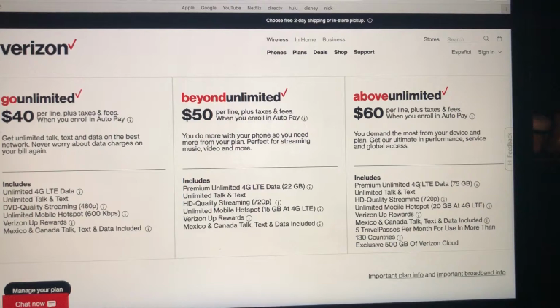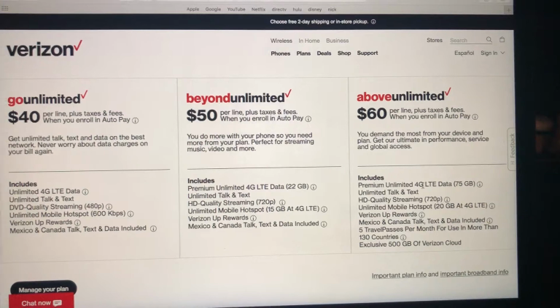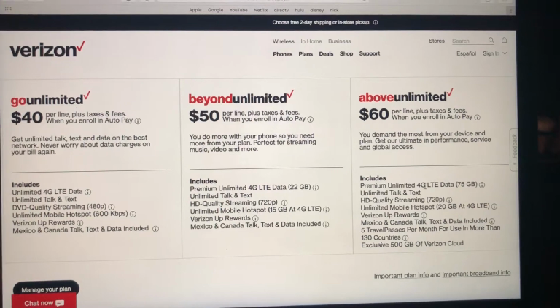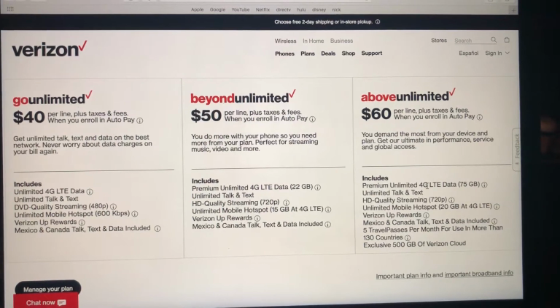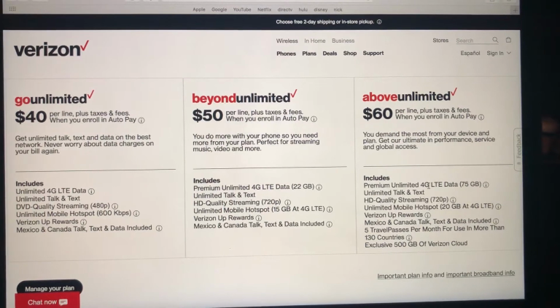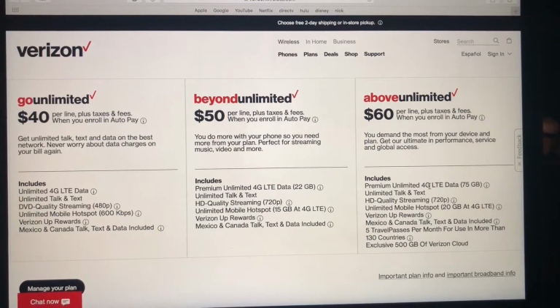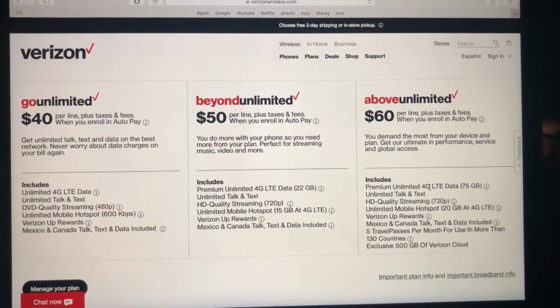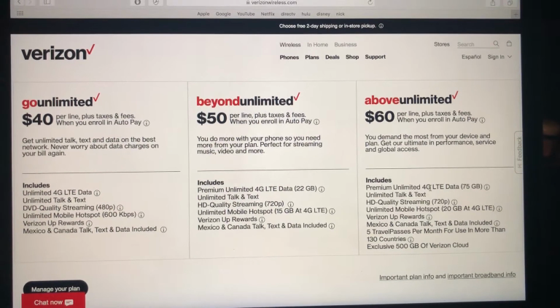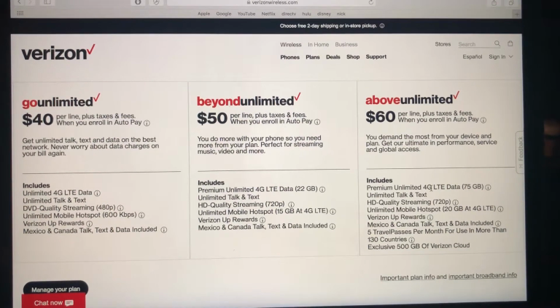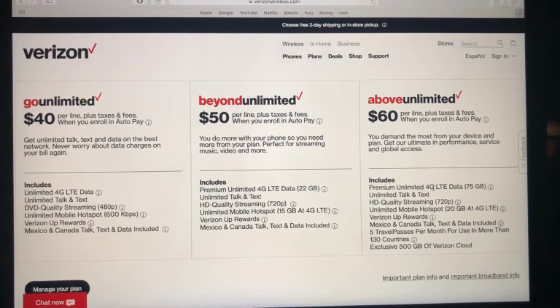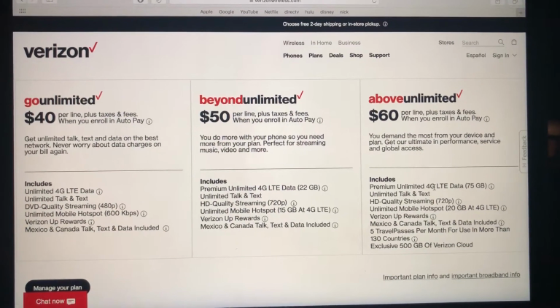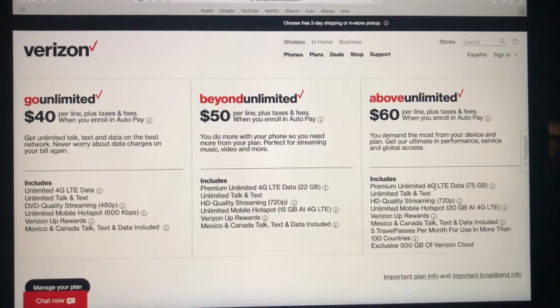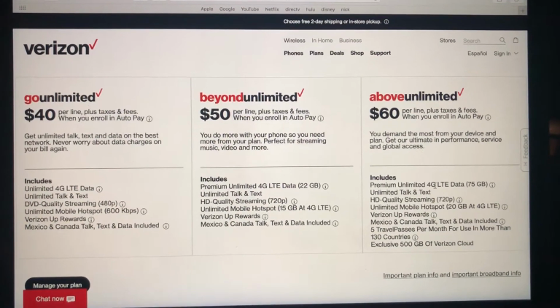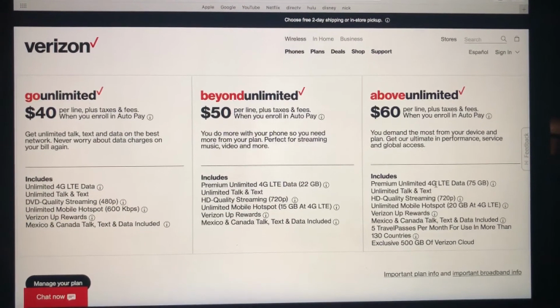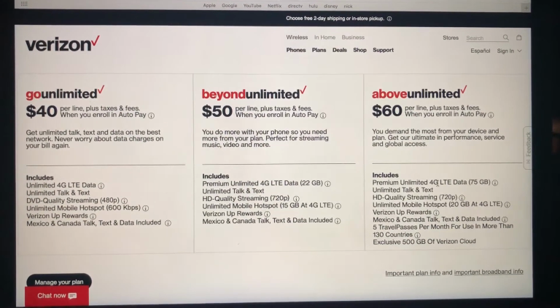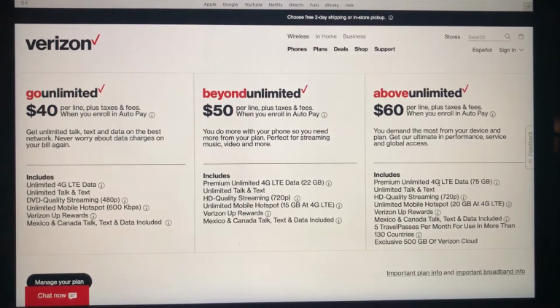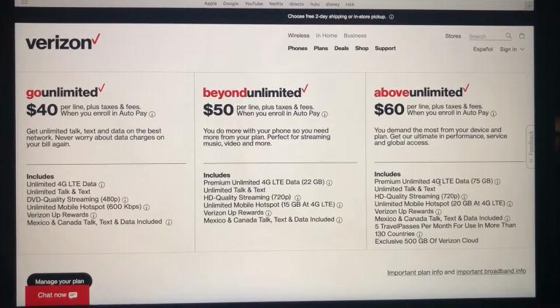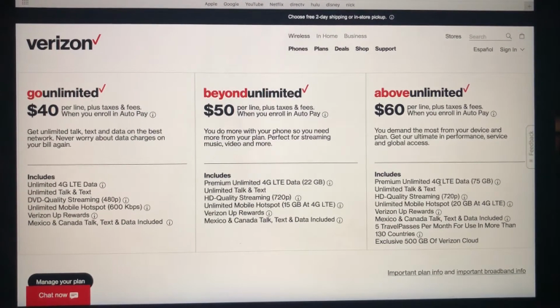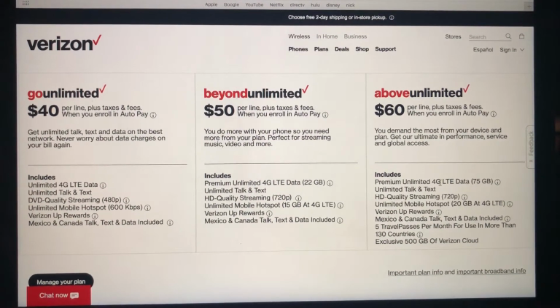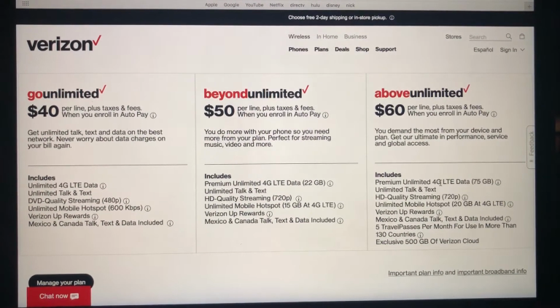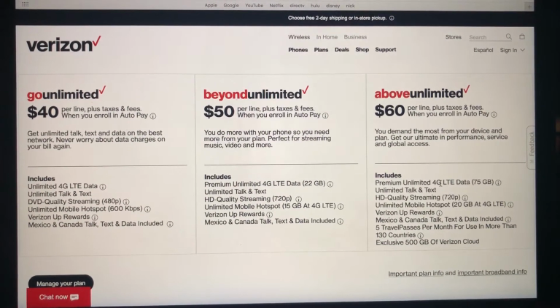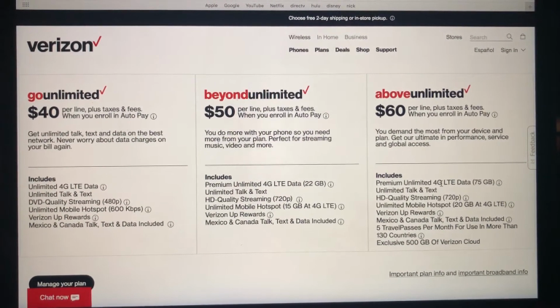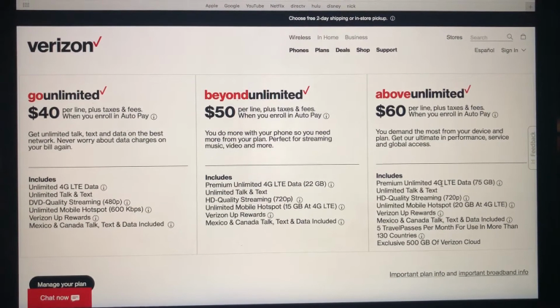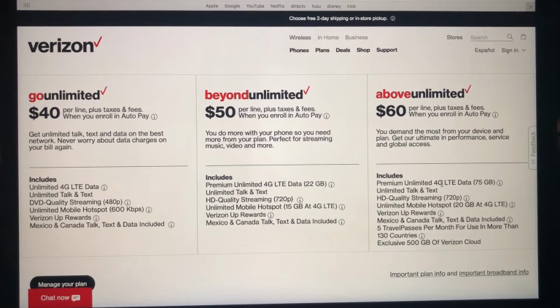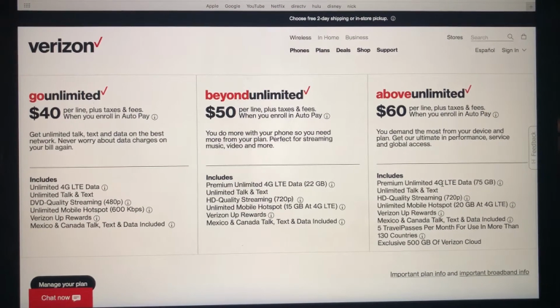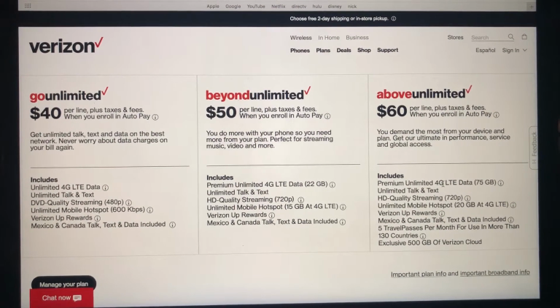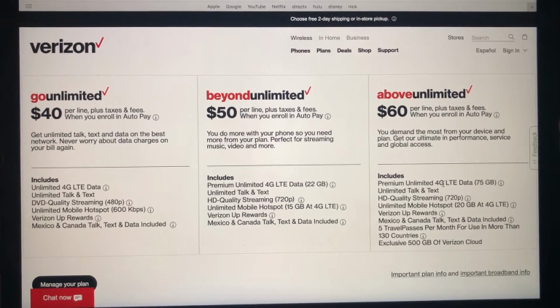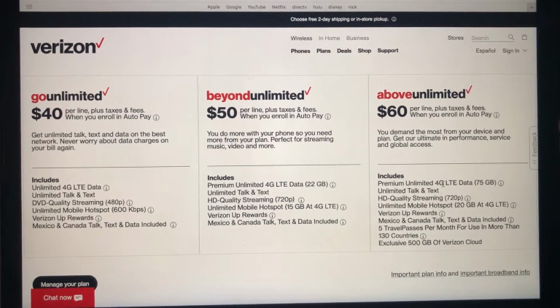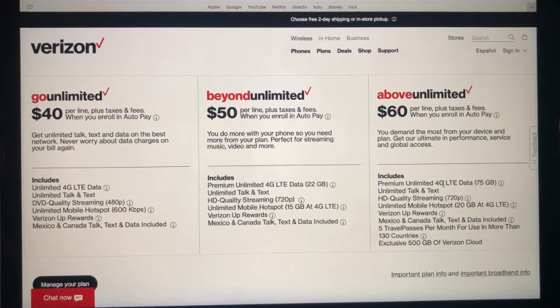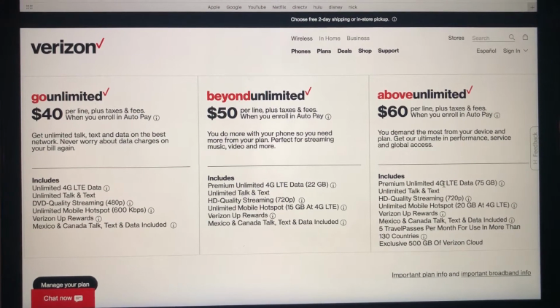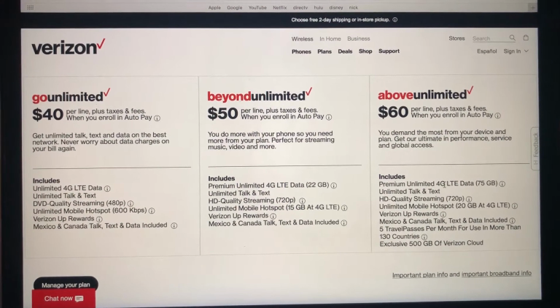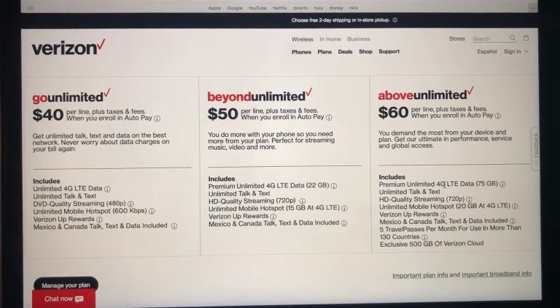Hello everyone. Today I'll be showing you guys the difference between Go Unlimited, Beyond Unlimited, and Above Unlimited.